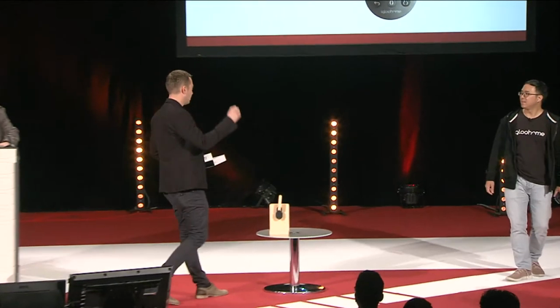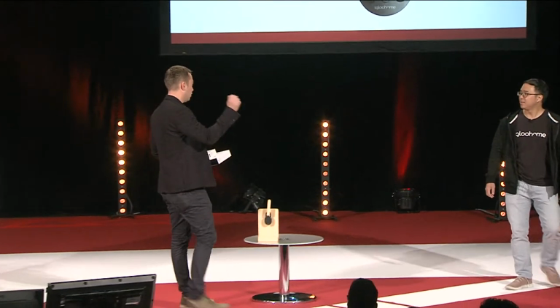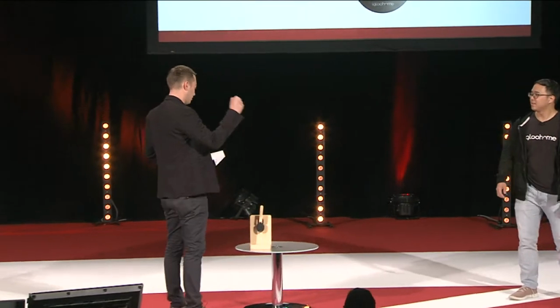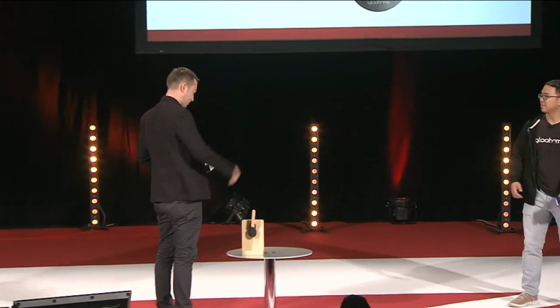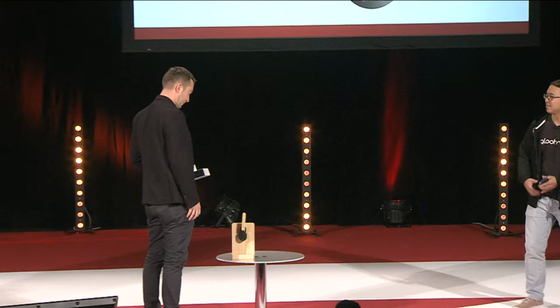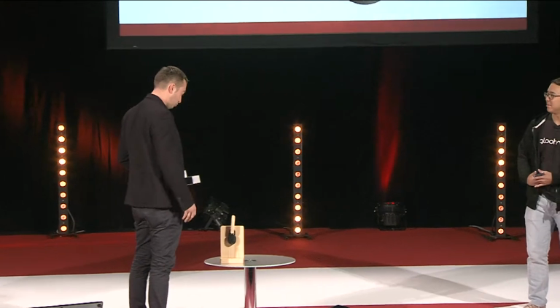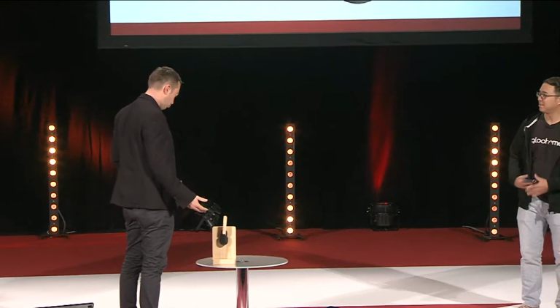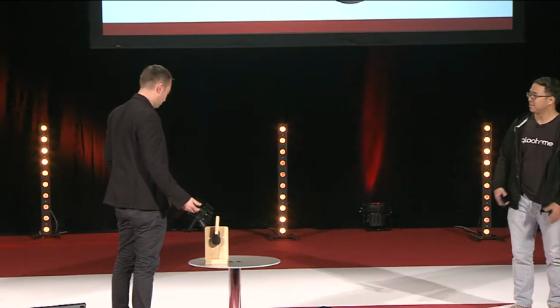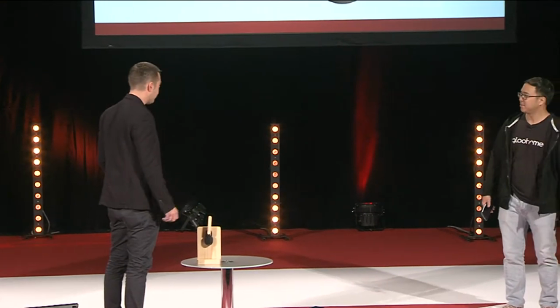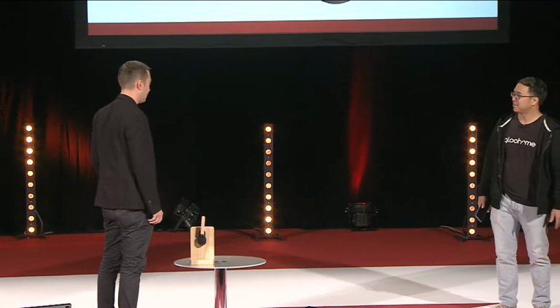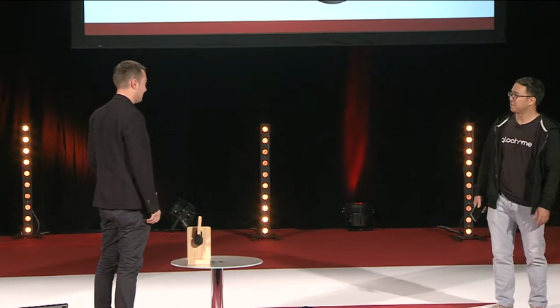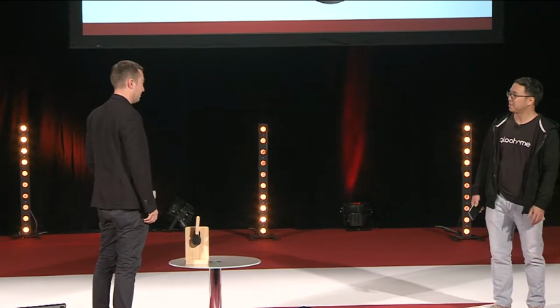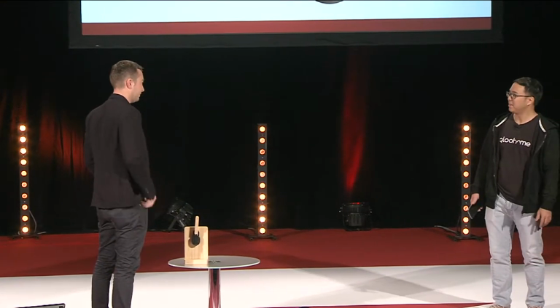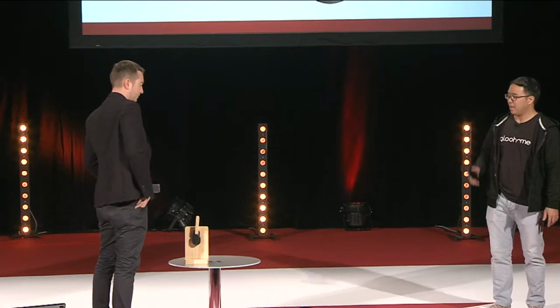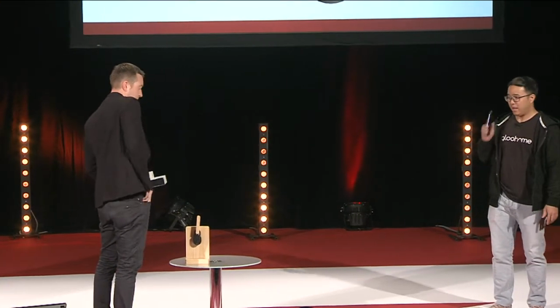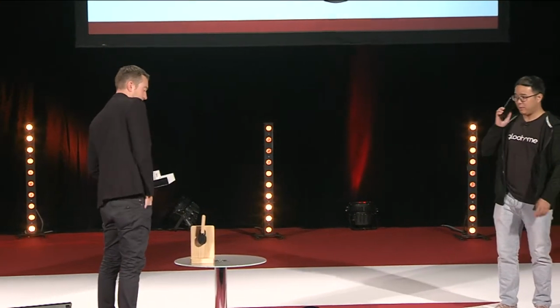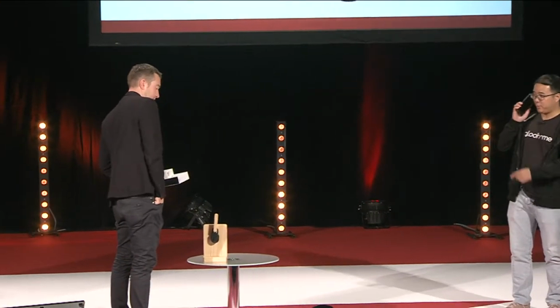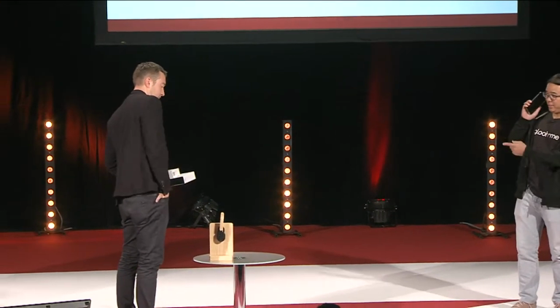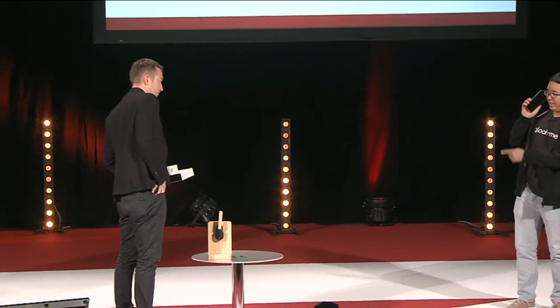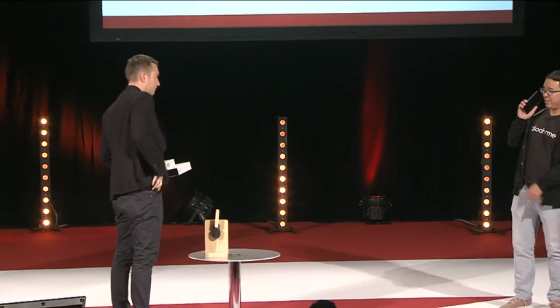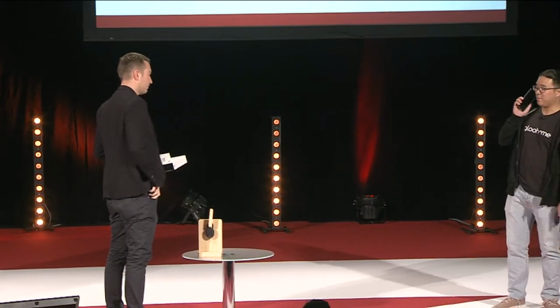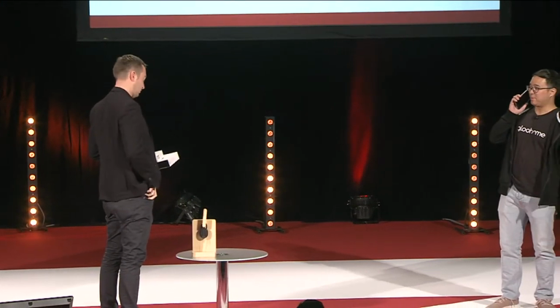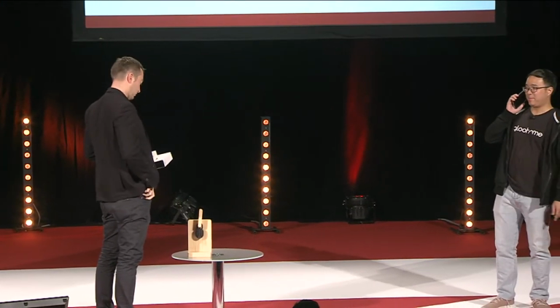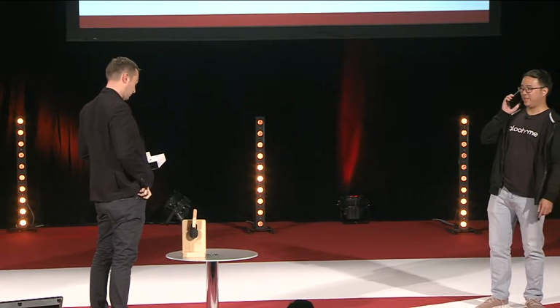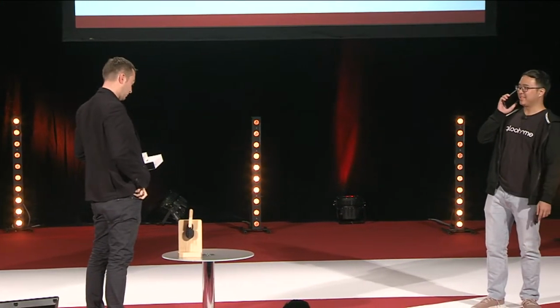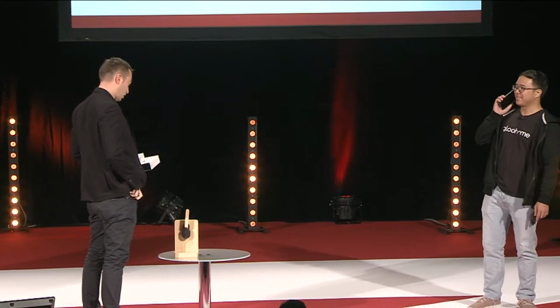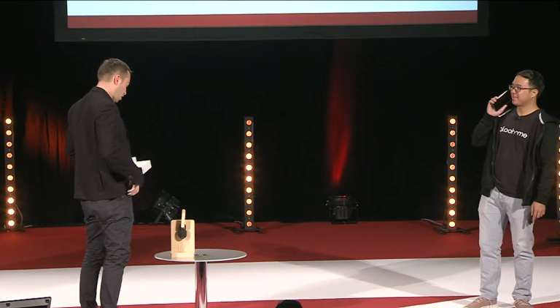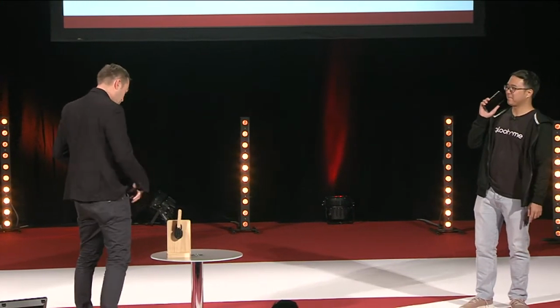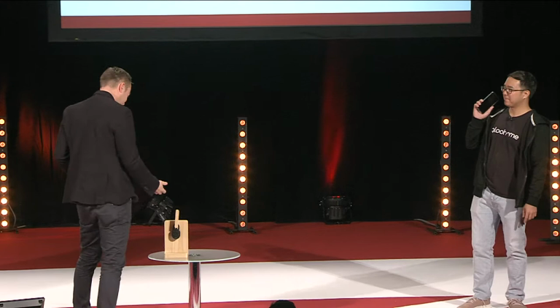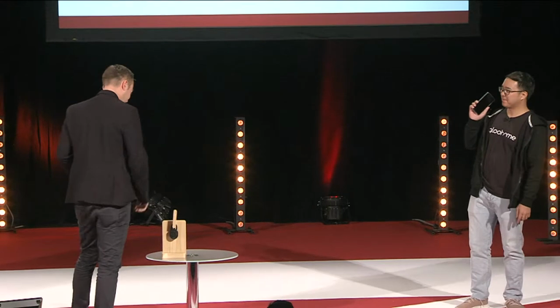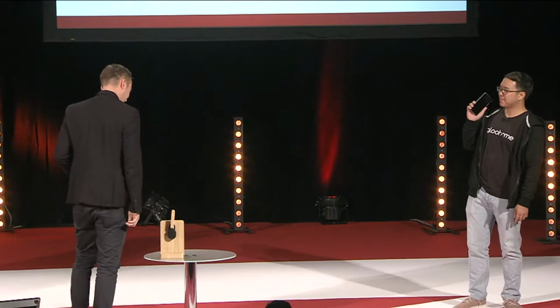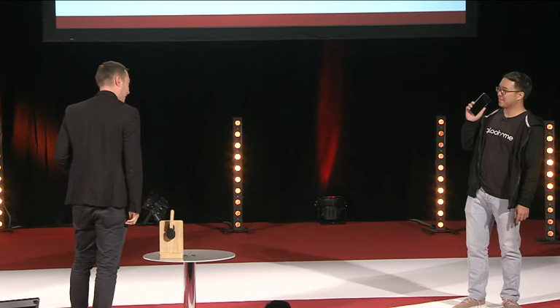EGLE HOME SMART PAIR LOCK. Knock, knock — nobody's in. Look for the EGLE HOME SMART PAIR LOCK. Oh, this beautiful thing.